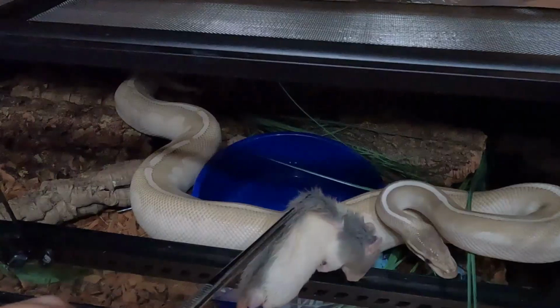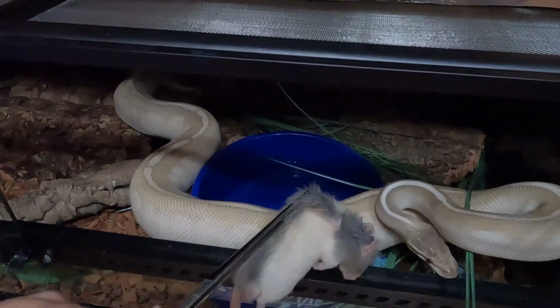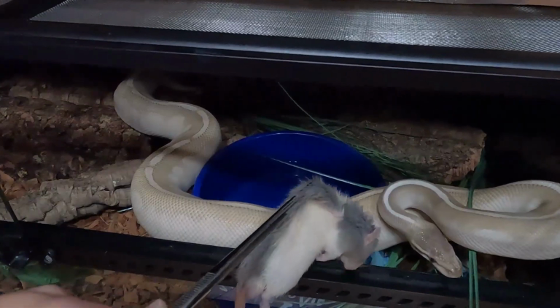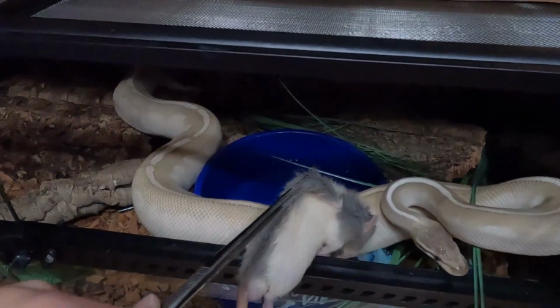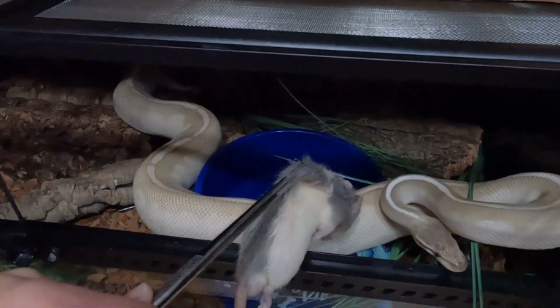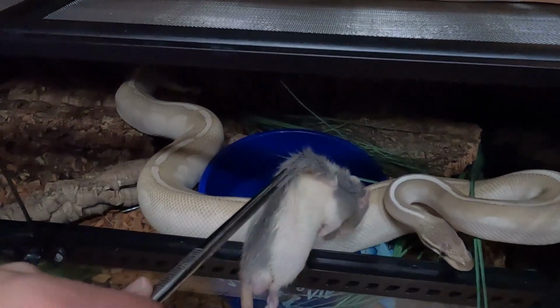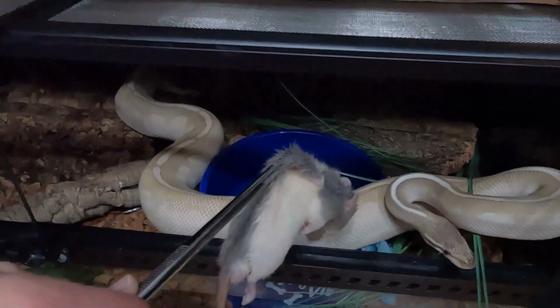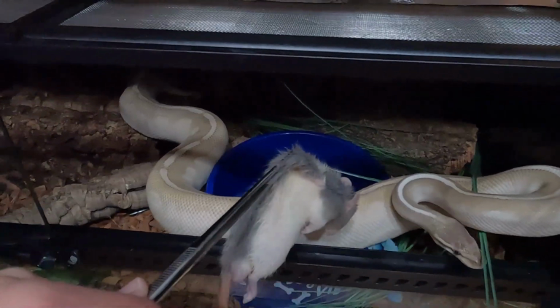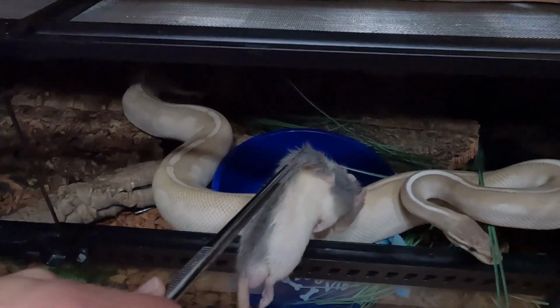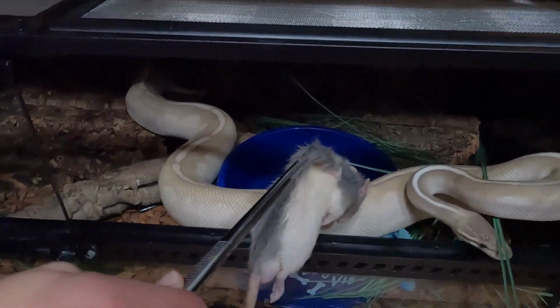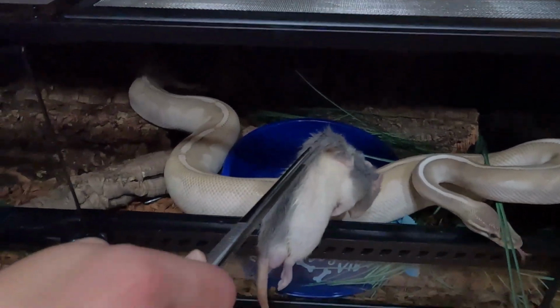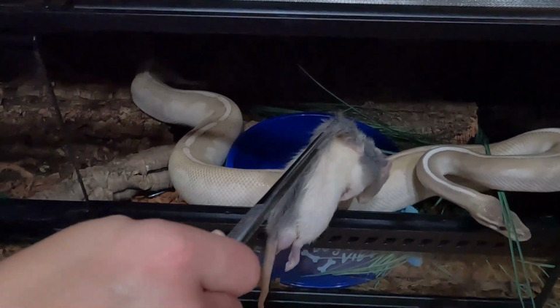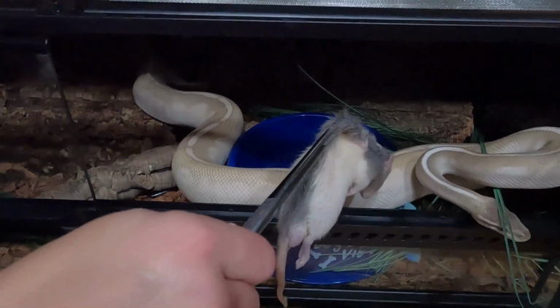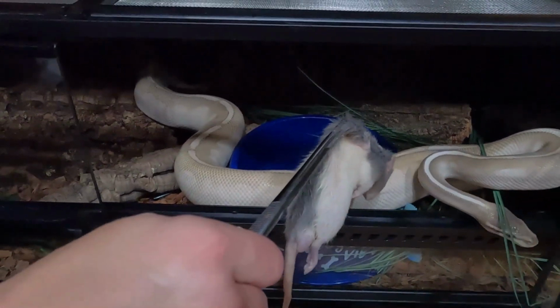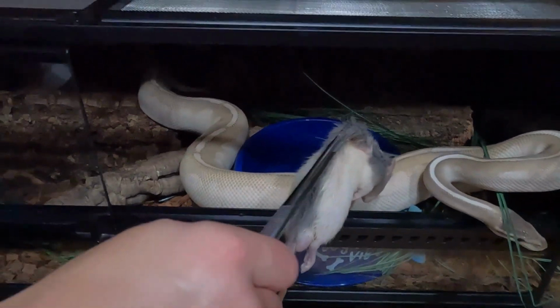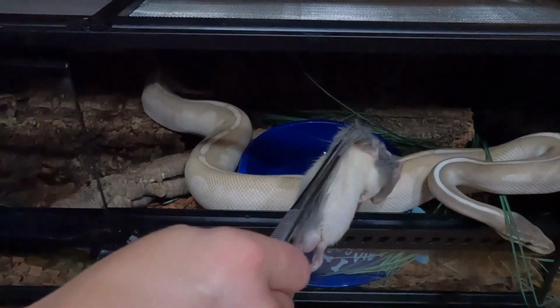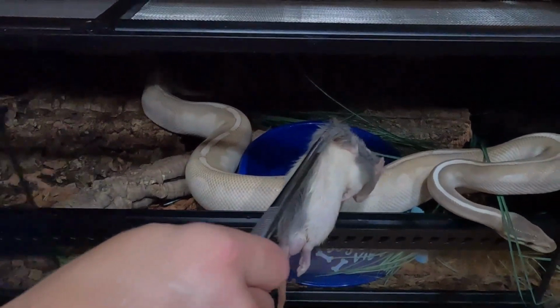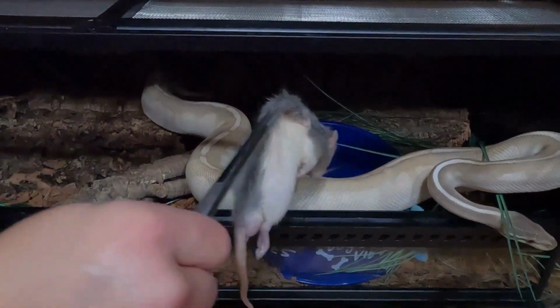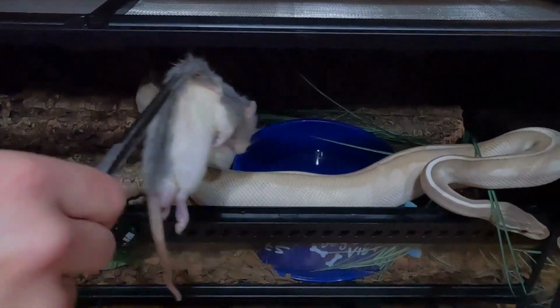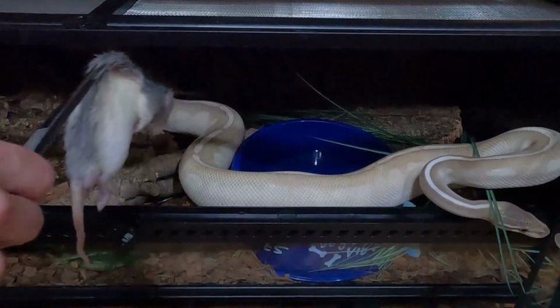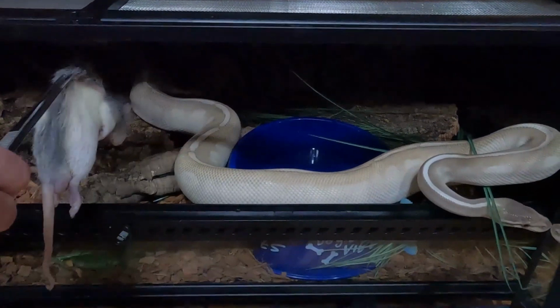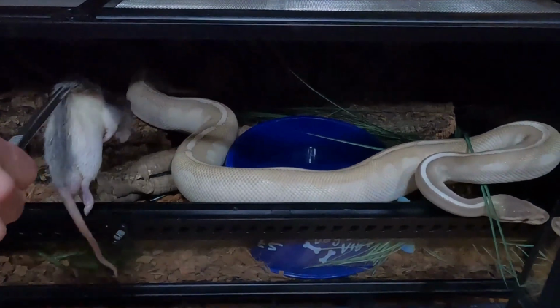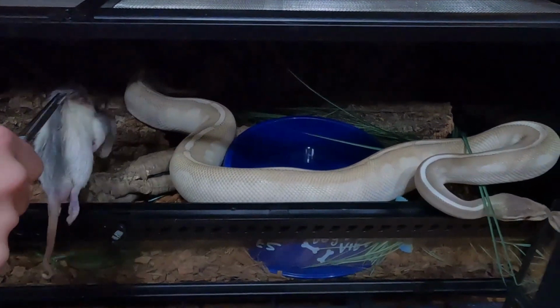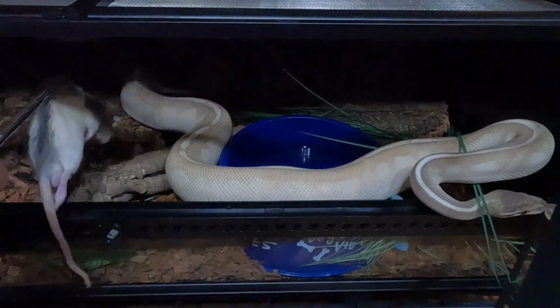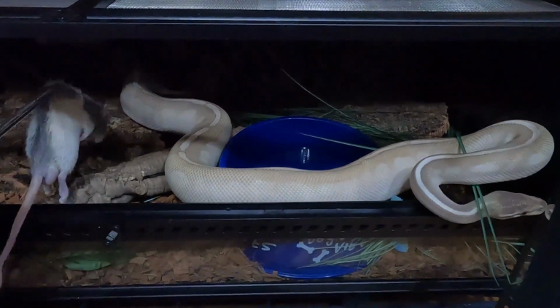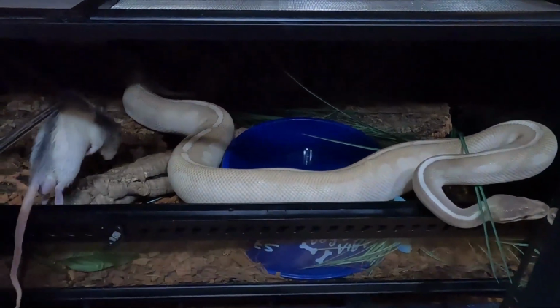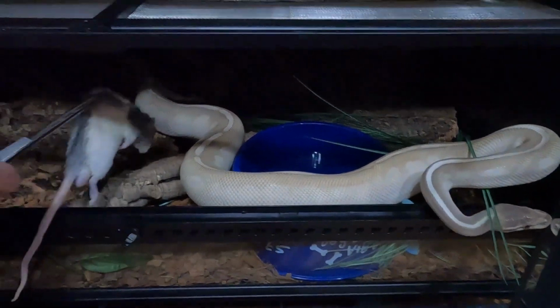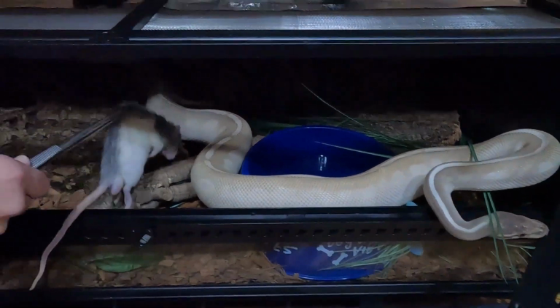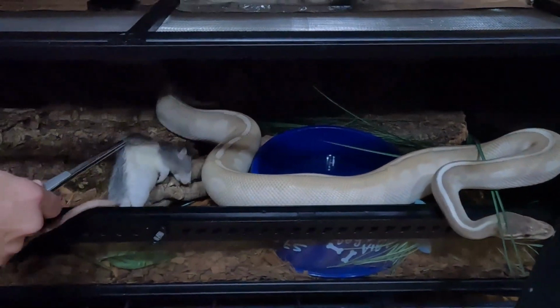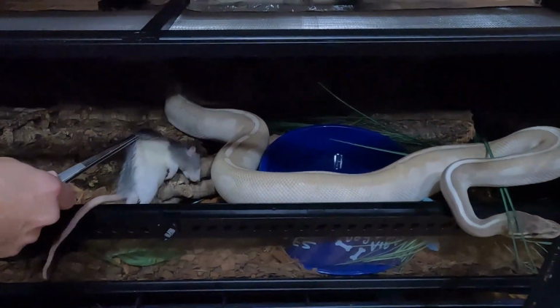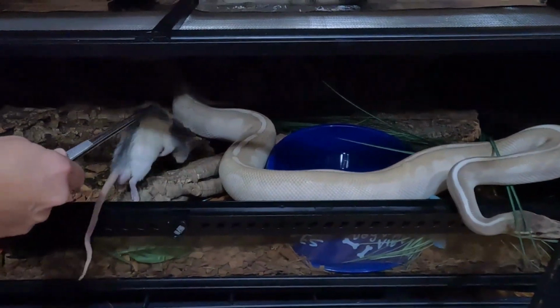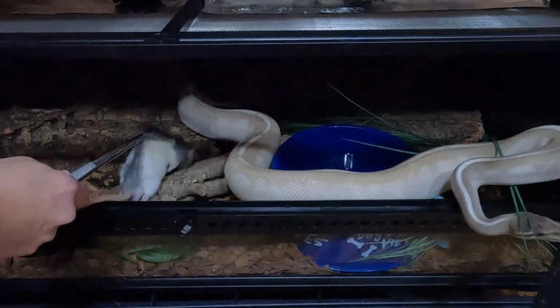For him, I'll leave it in here as well for a bit, but I really don't think he's going to eat.